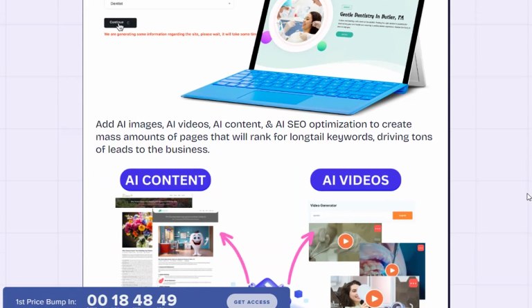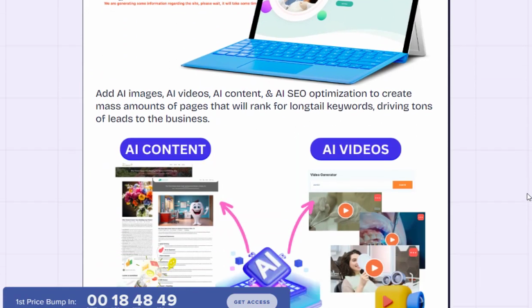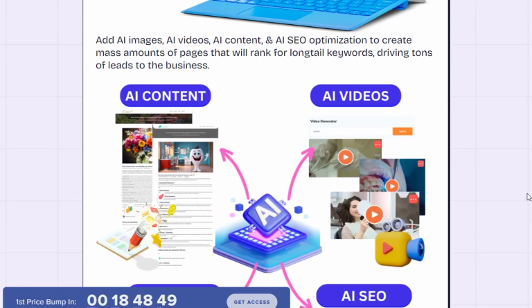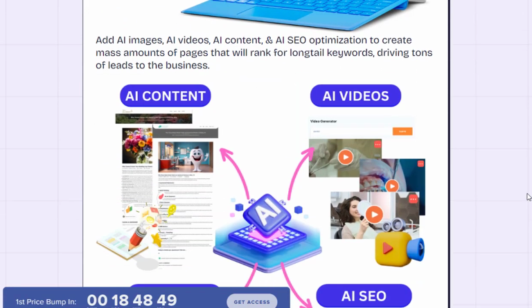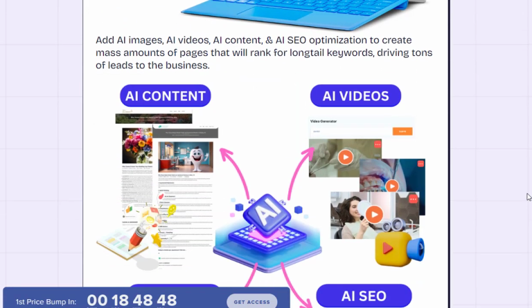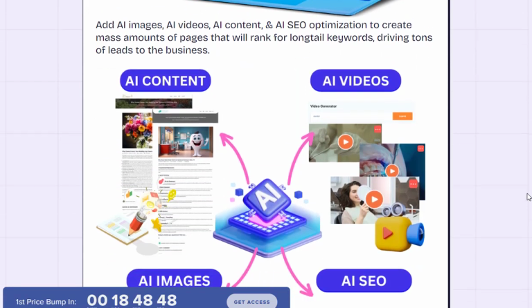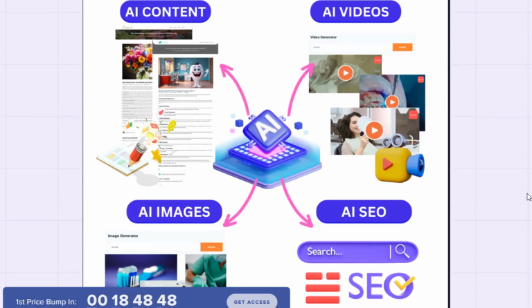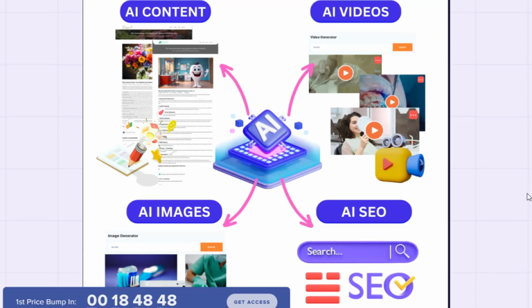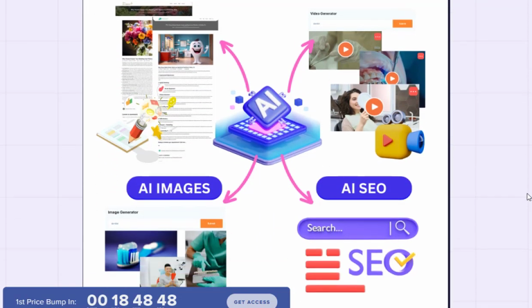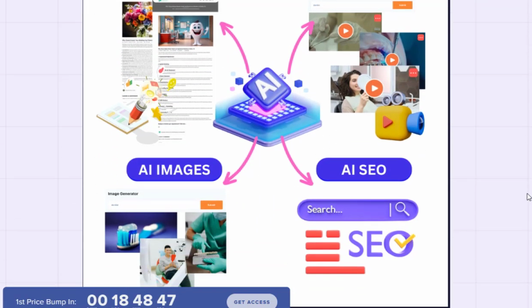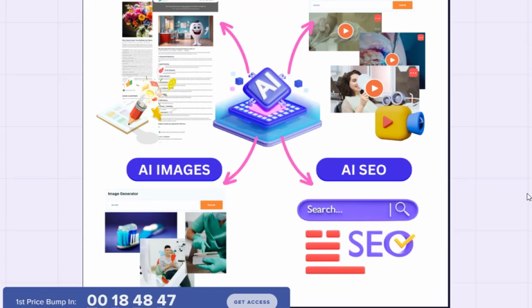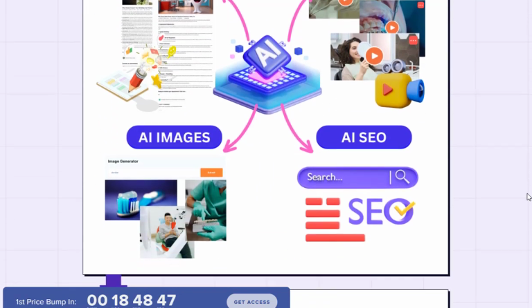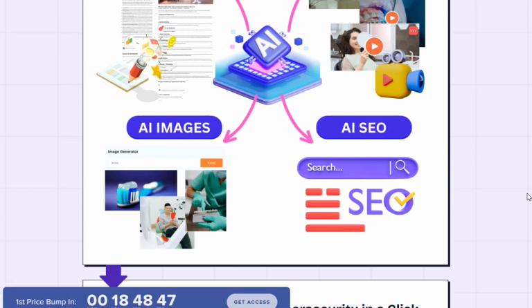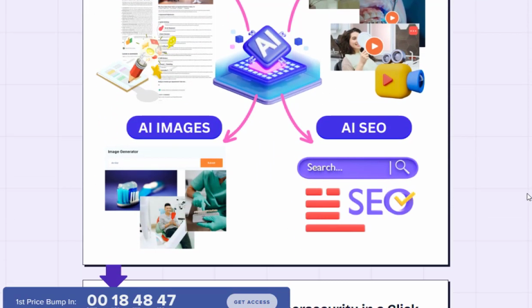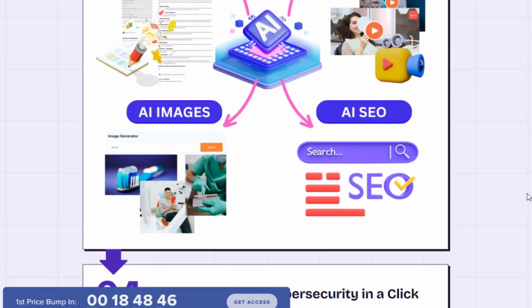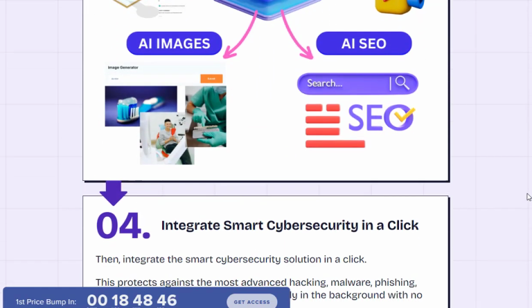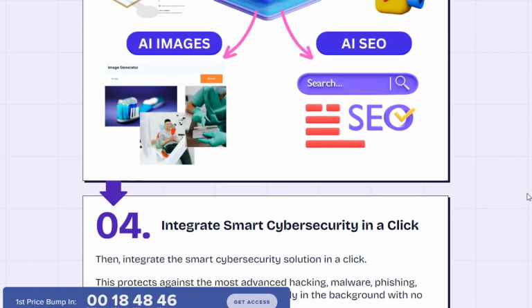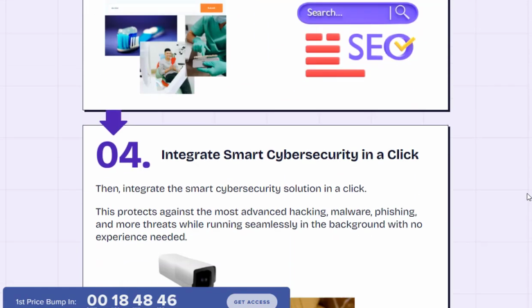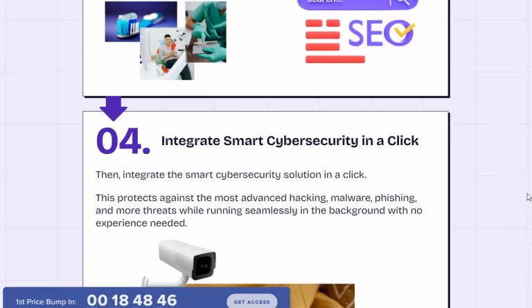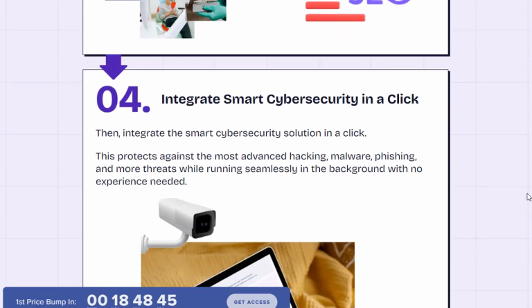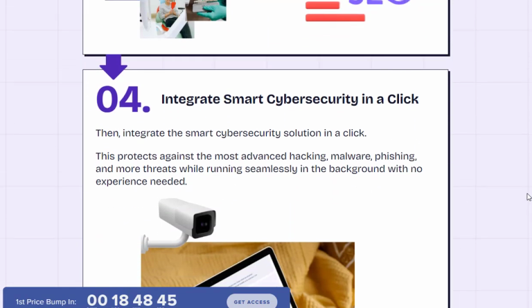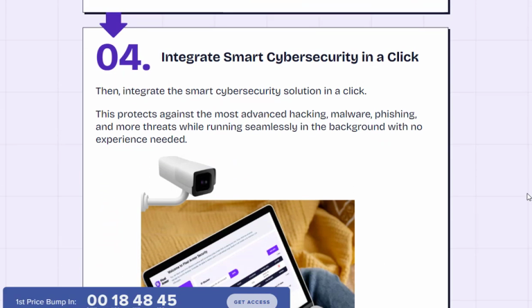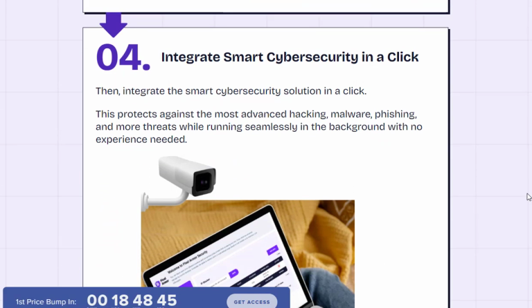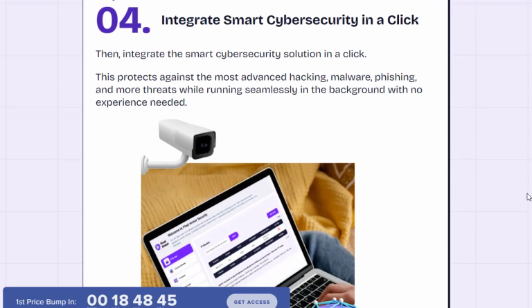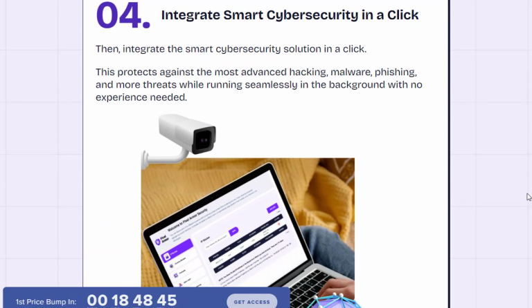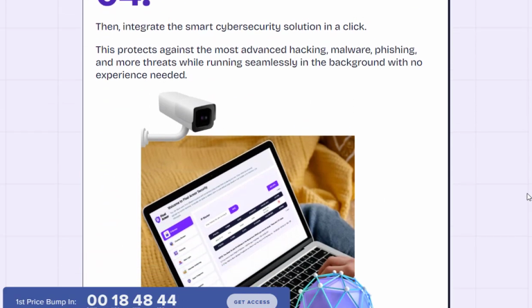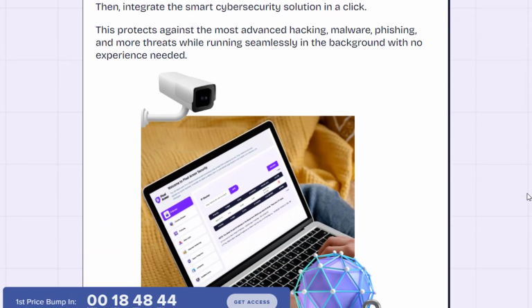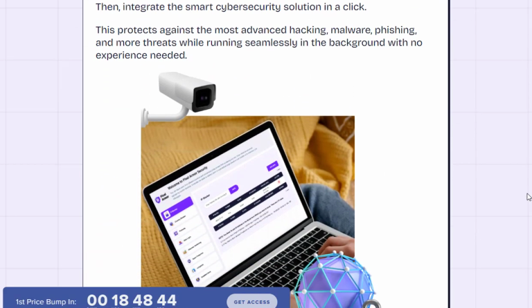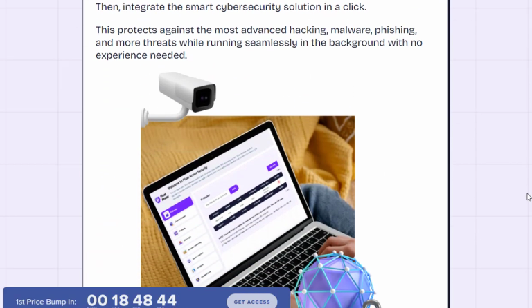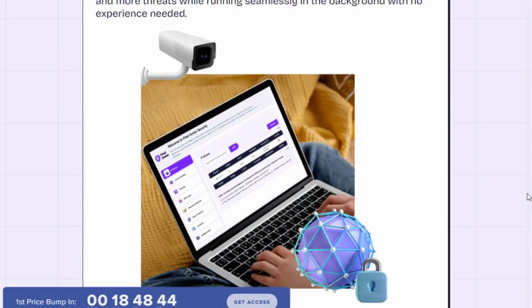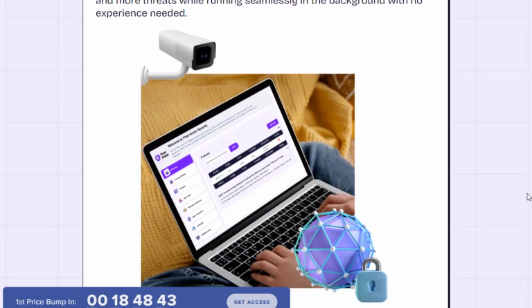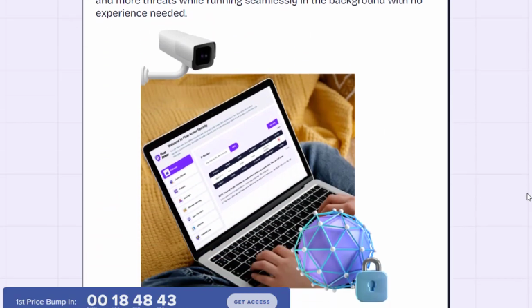For more details about Pixel Armor AI, you can visit the link in the description. Thanks for watching.